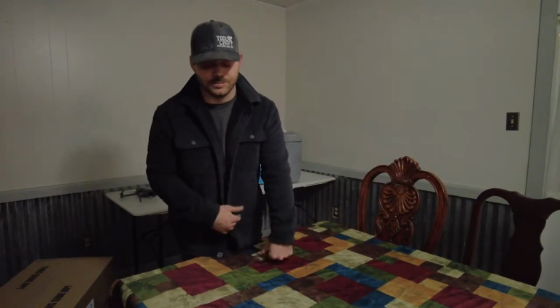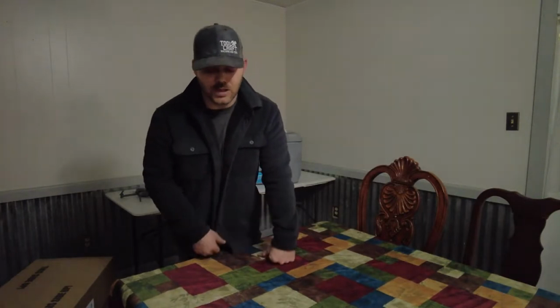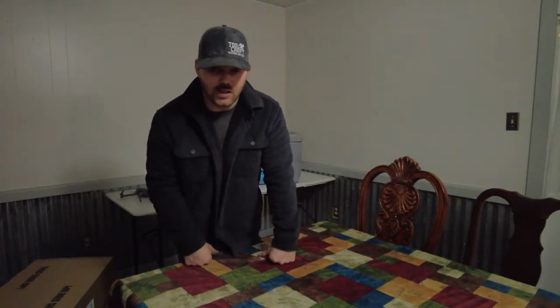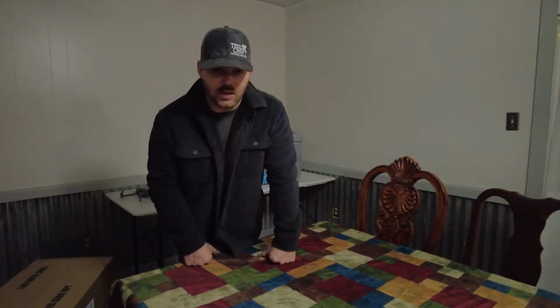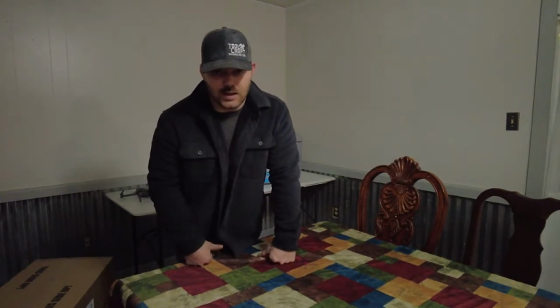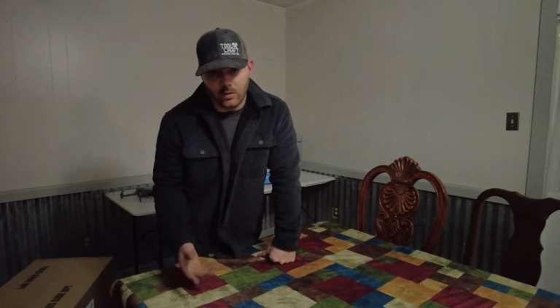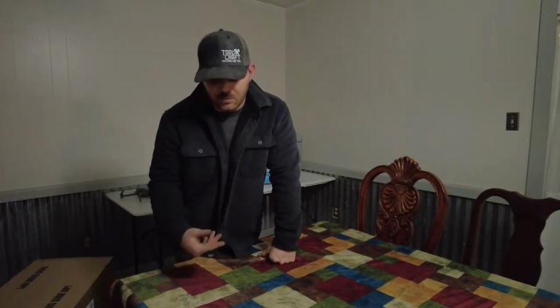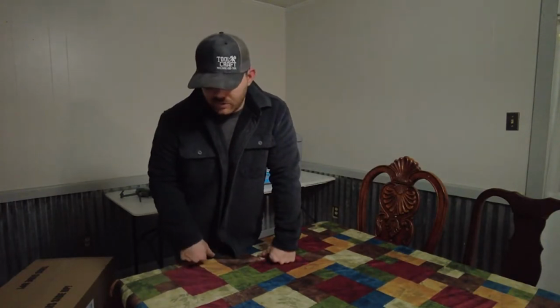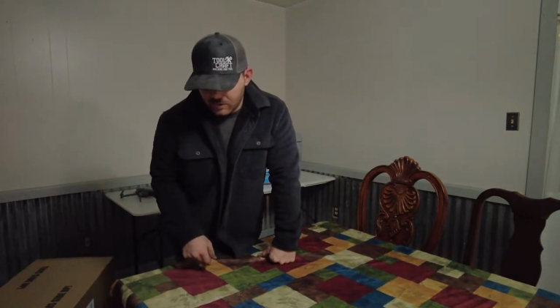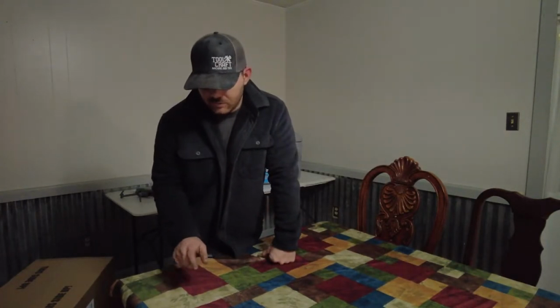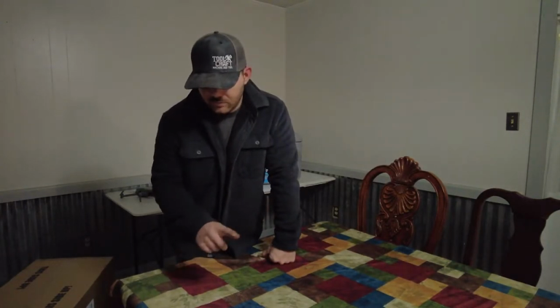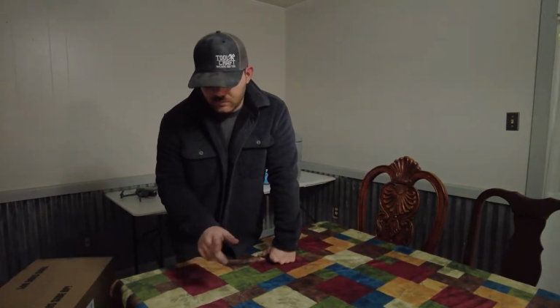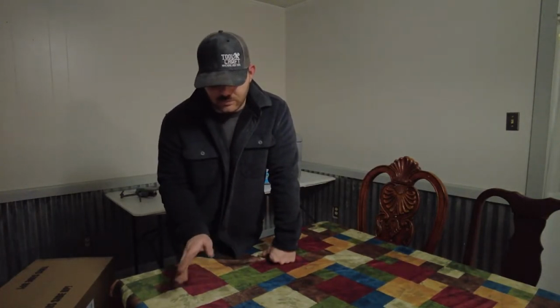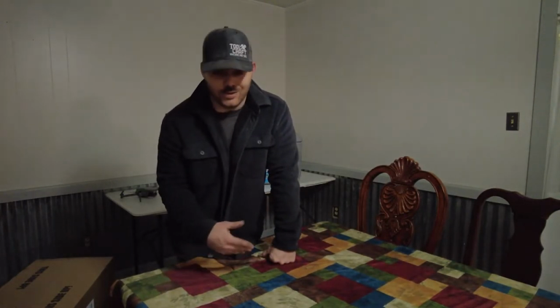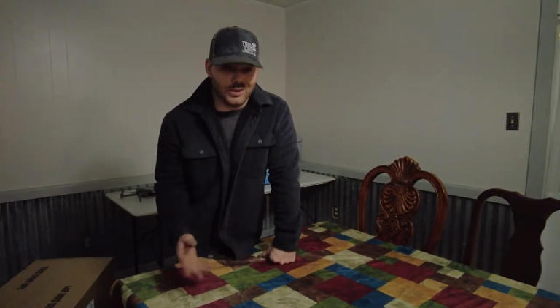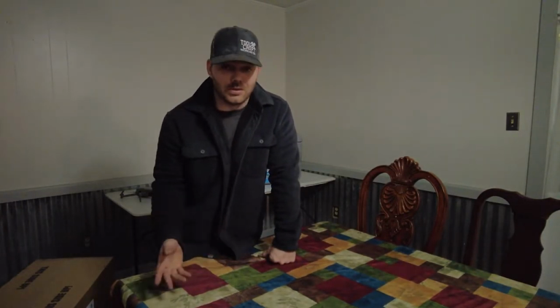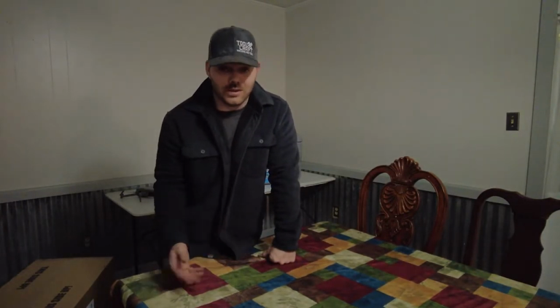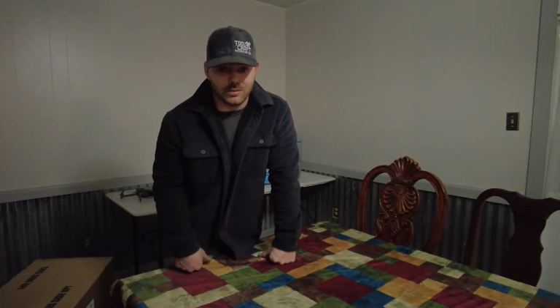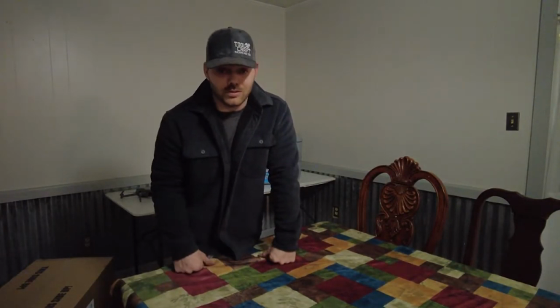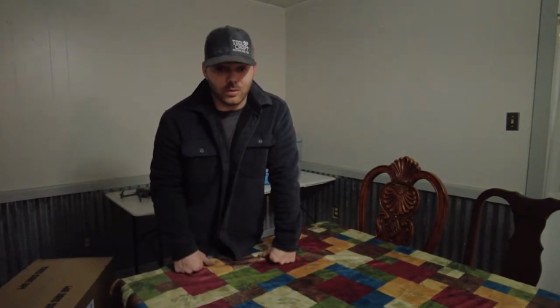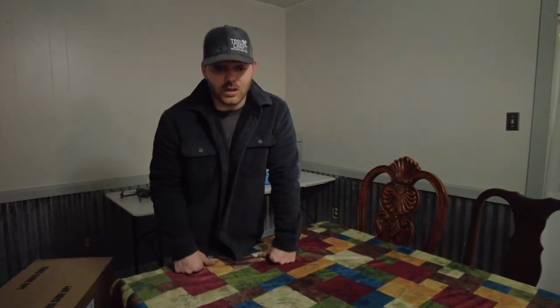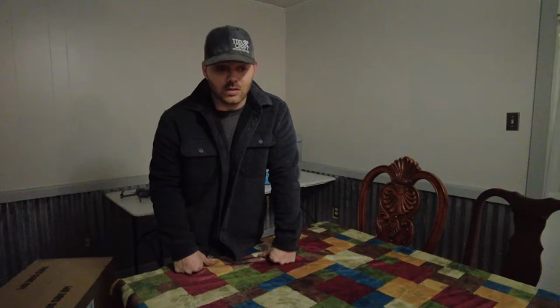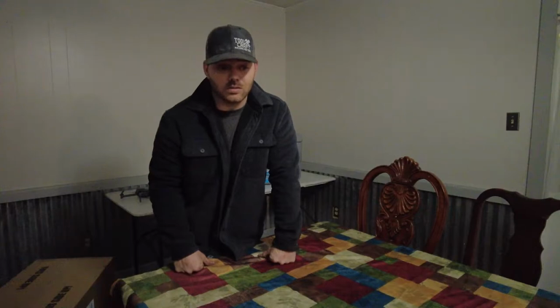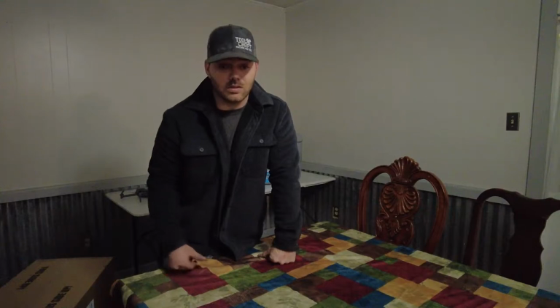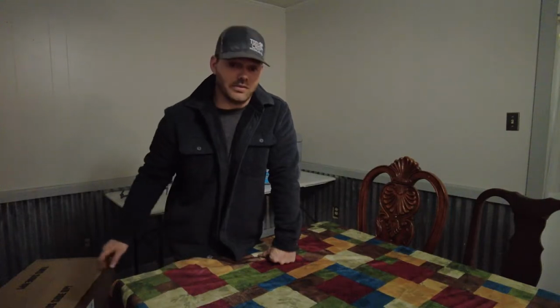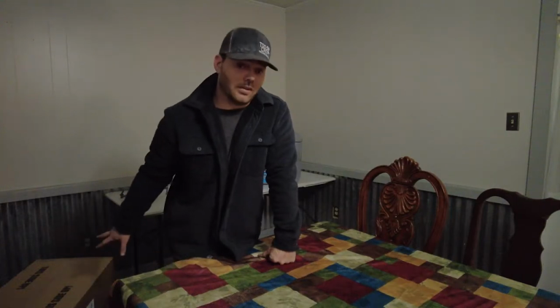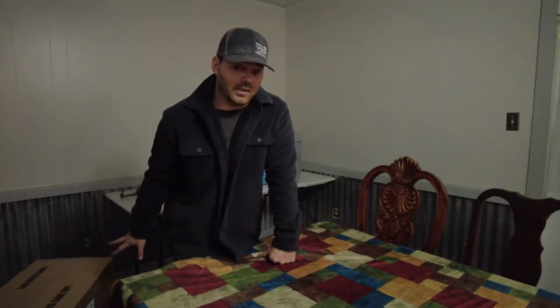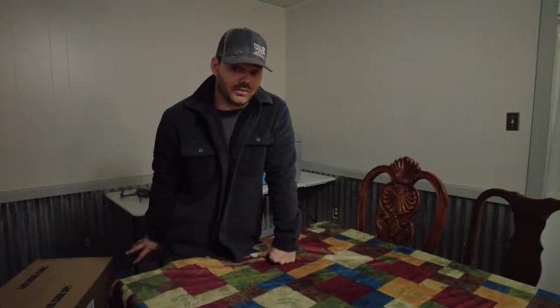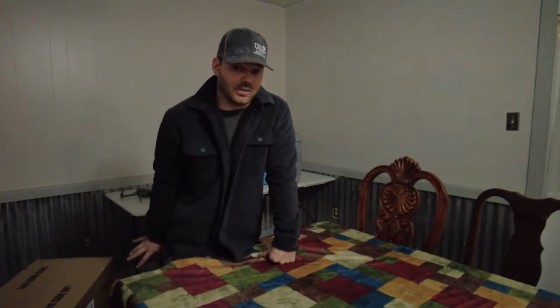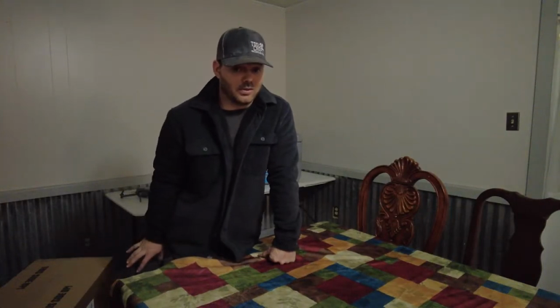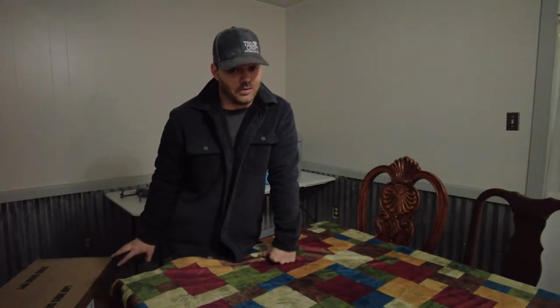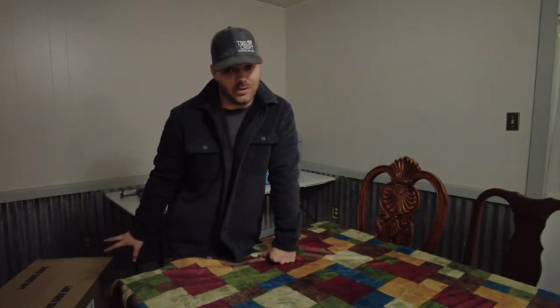So I got on Amazon, I went and shopped around for it for a while. I found this for under $300.